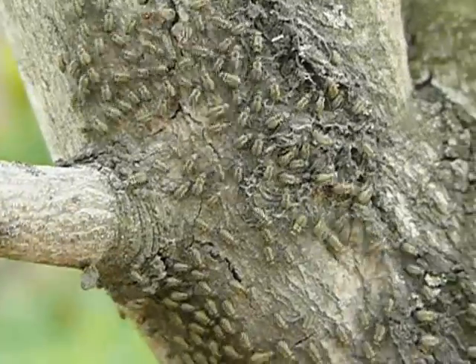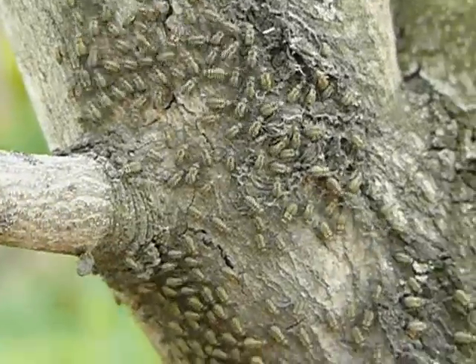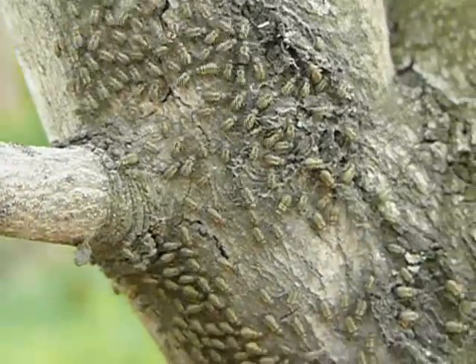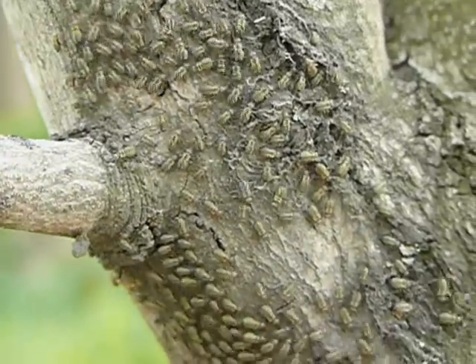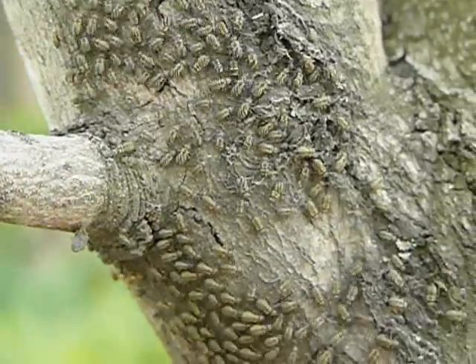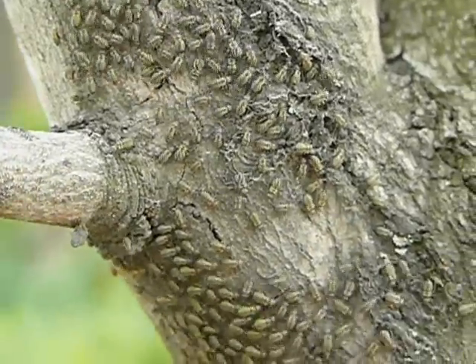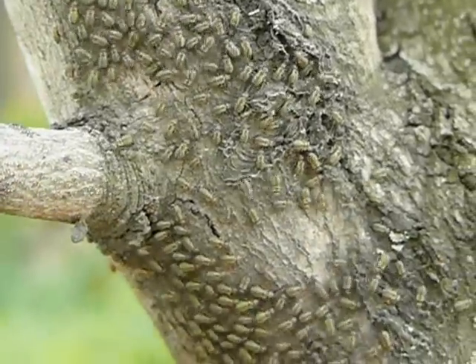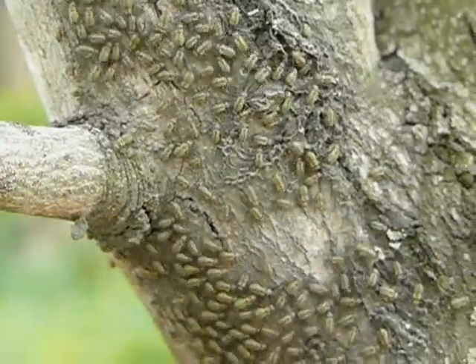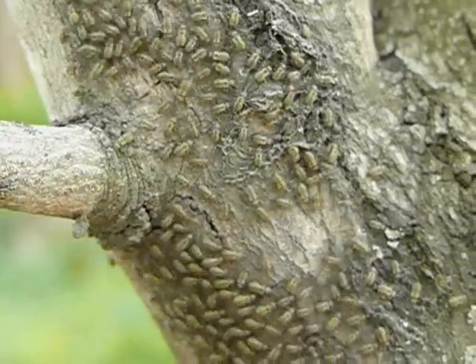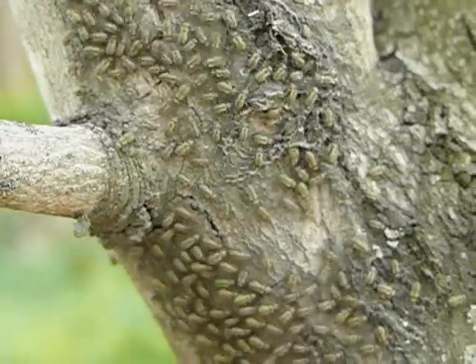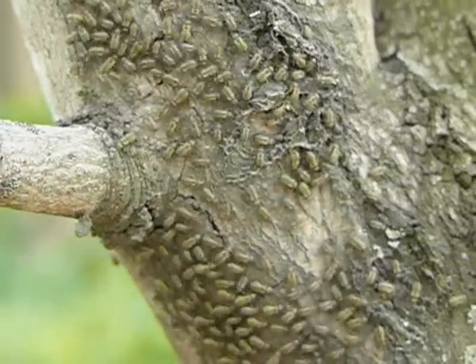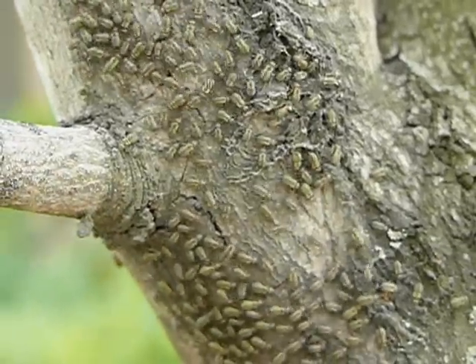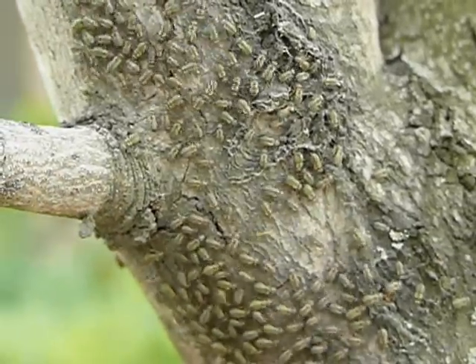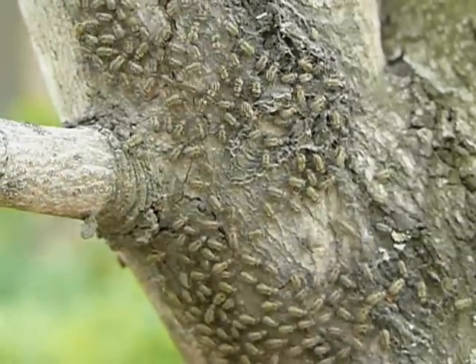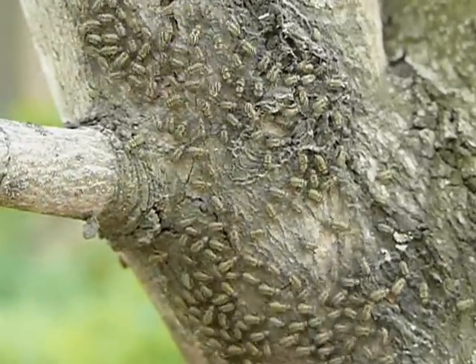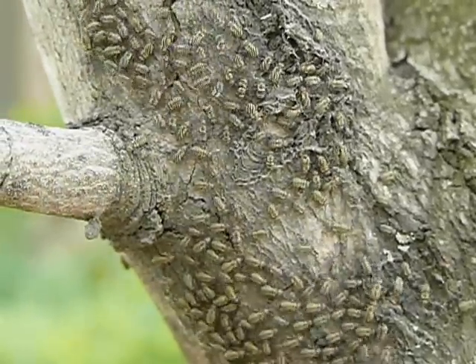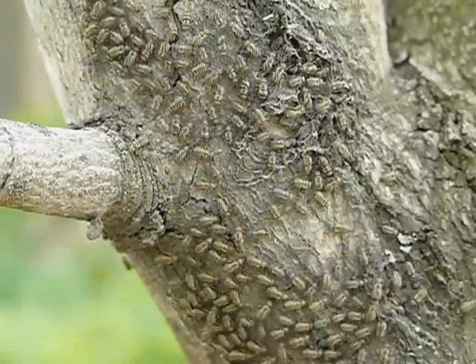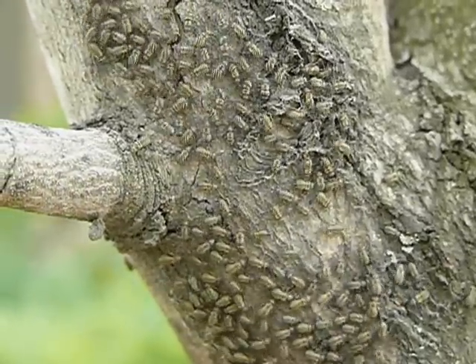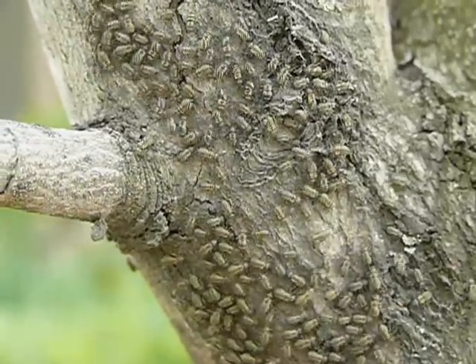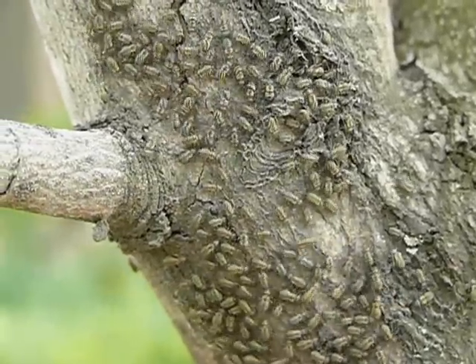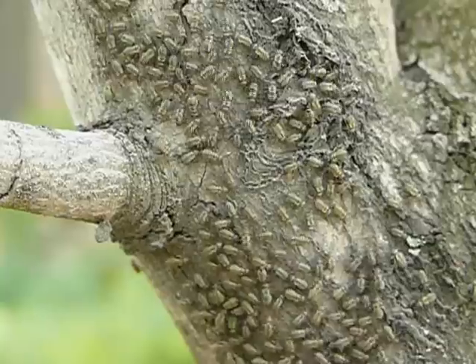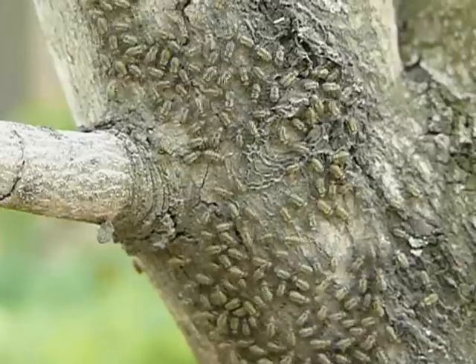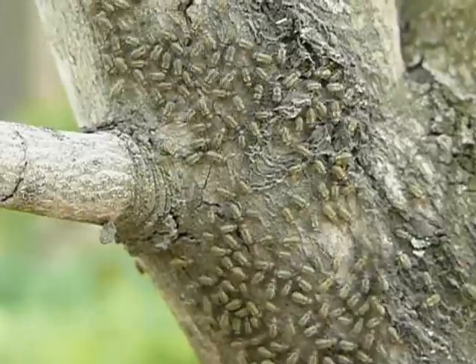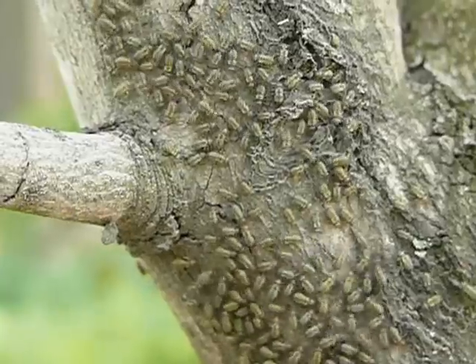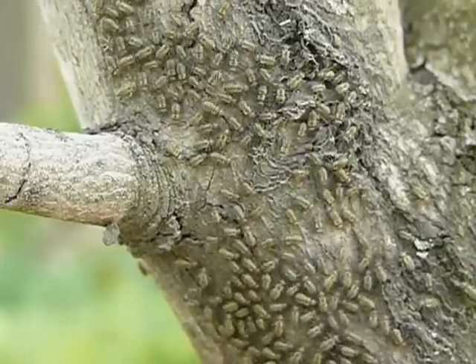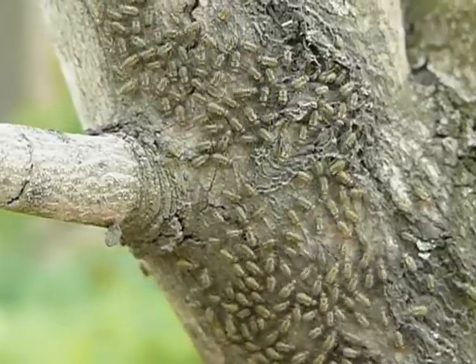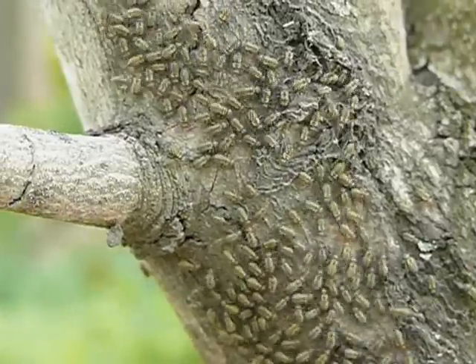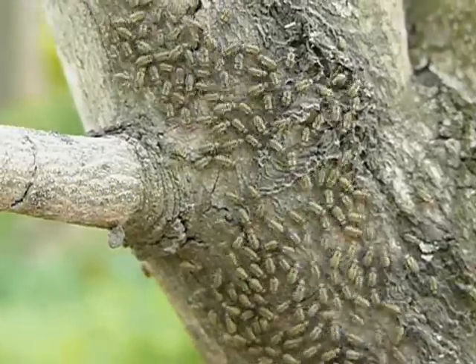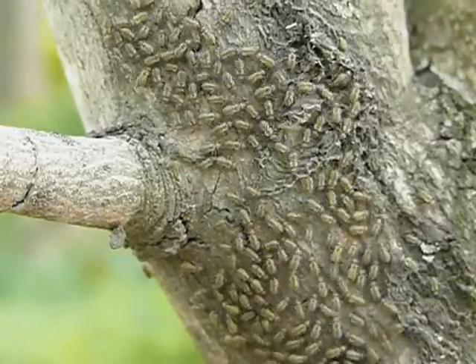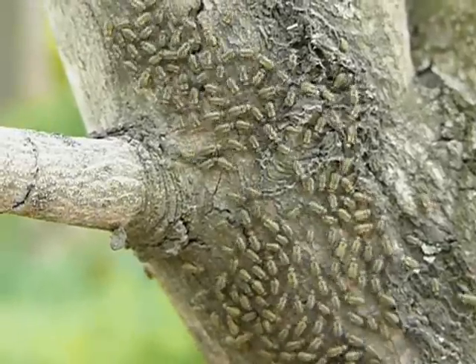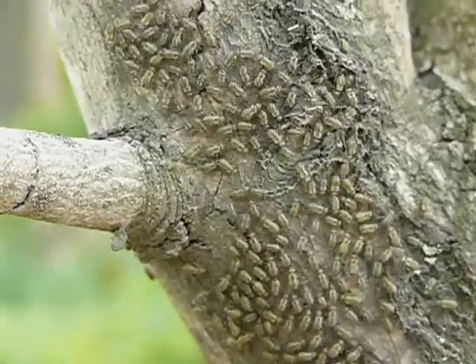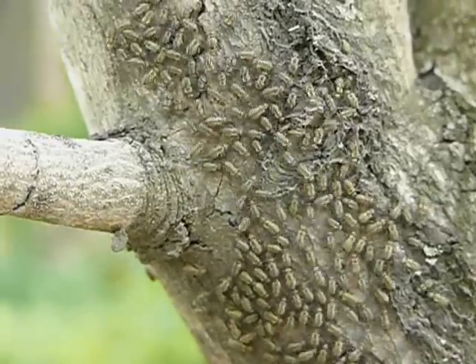I am not sure what they are anyway. They are bark lice or psocids, I think they are.